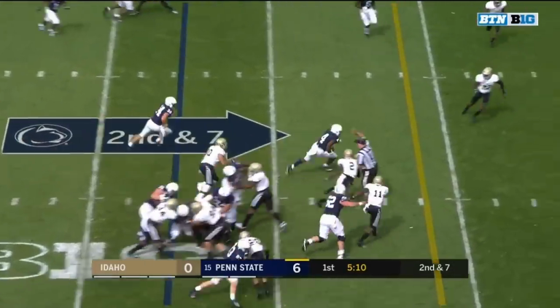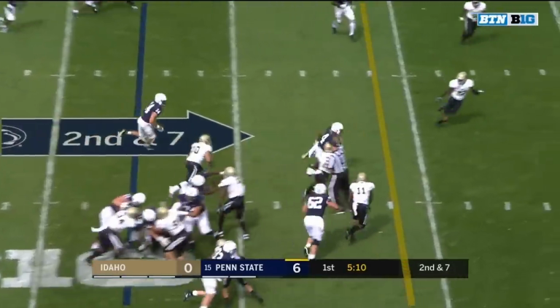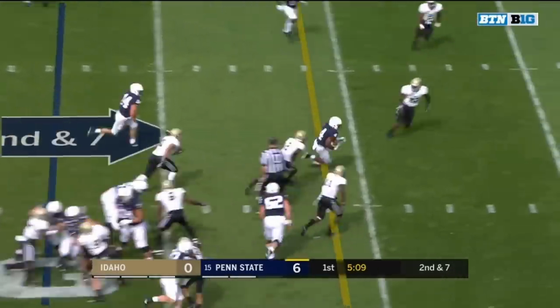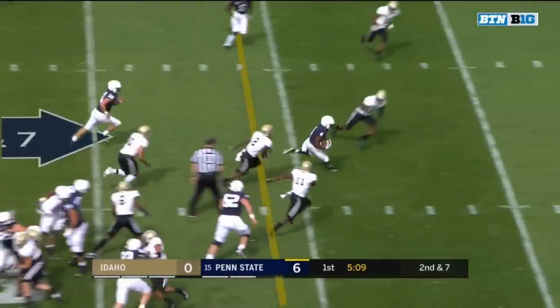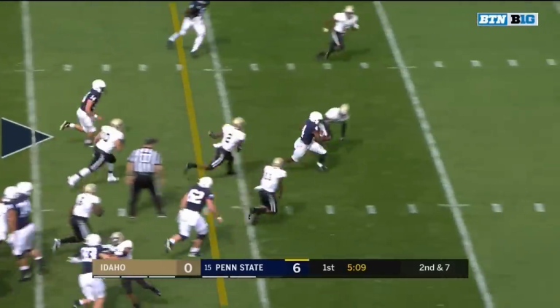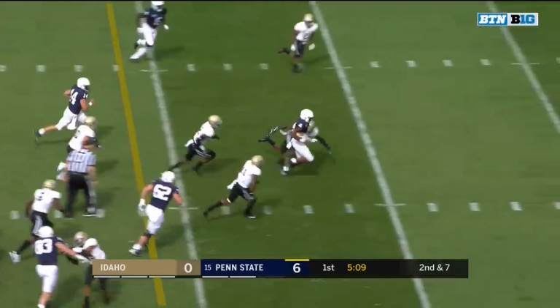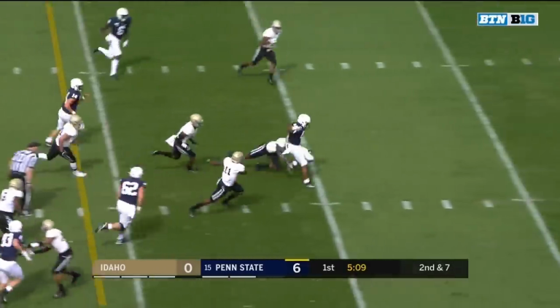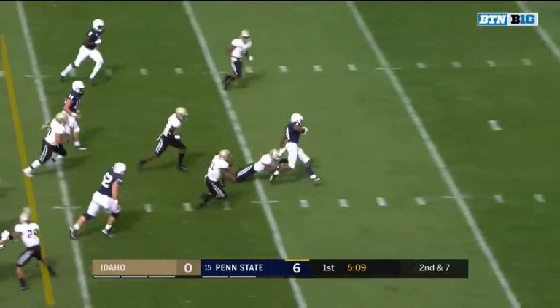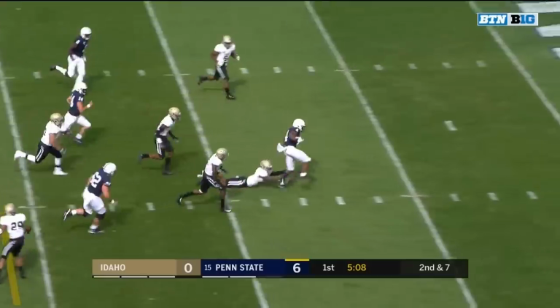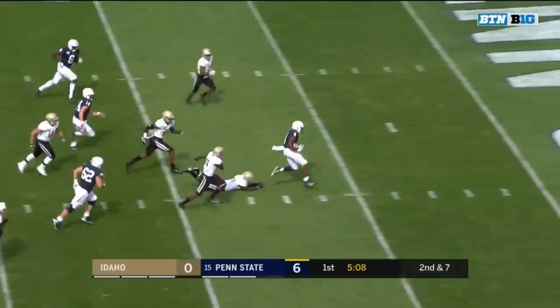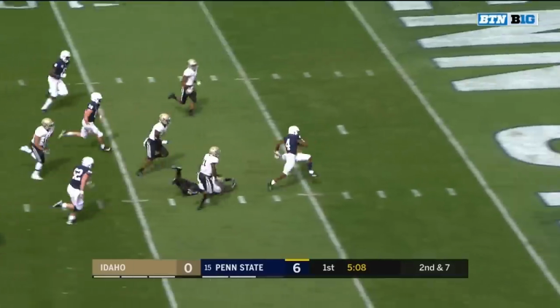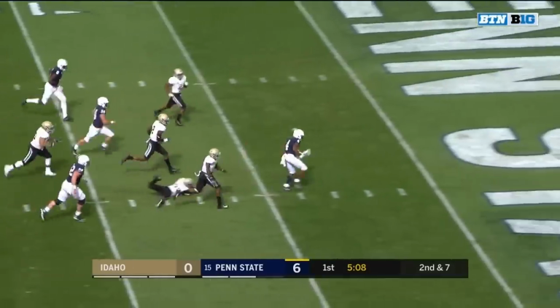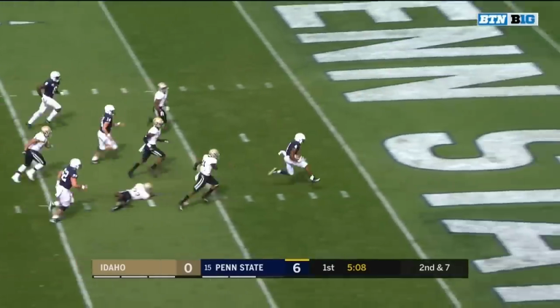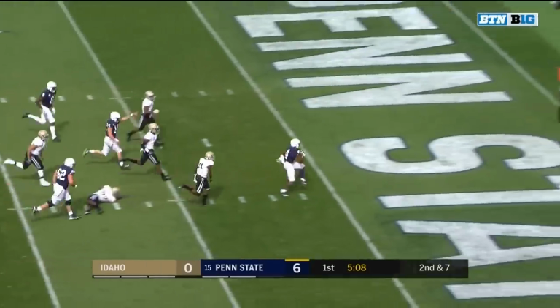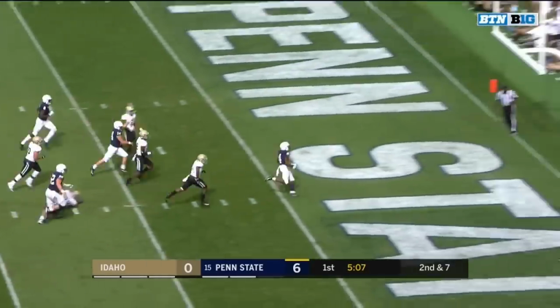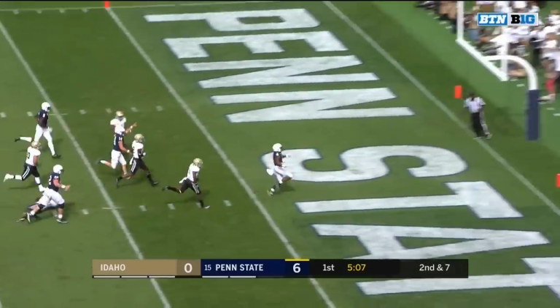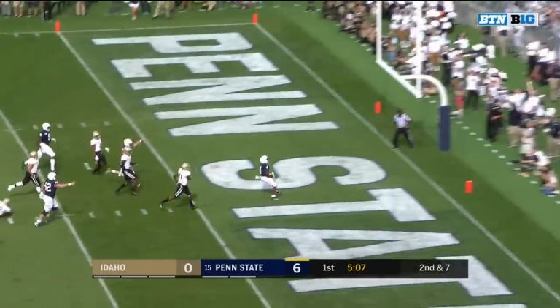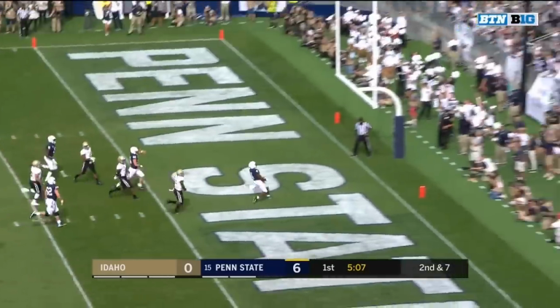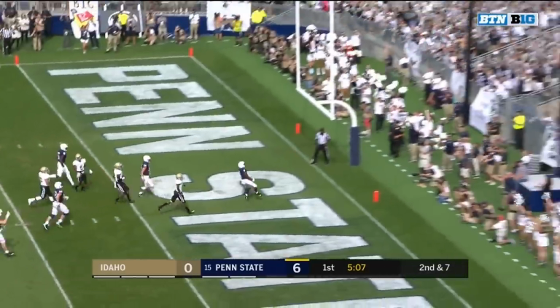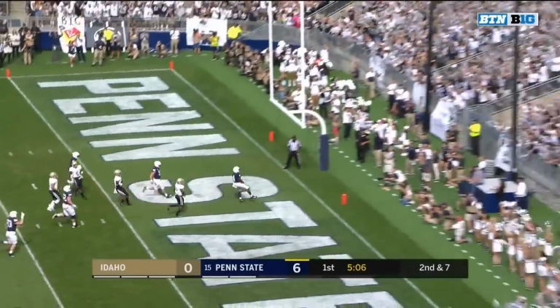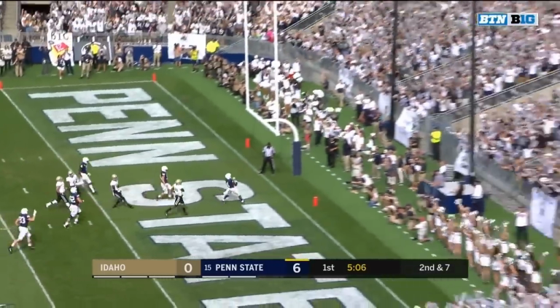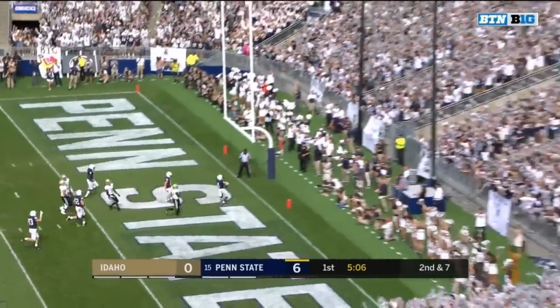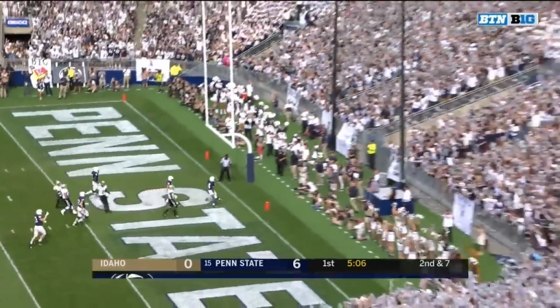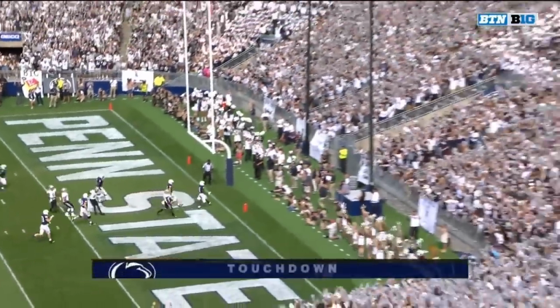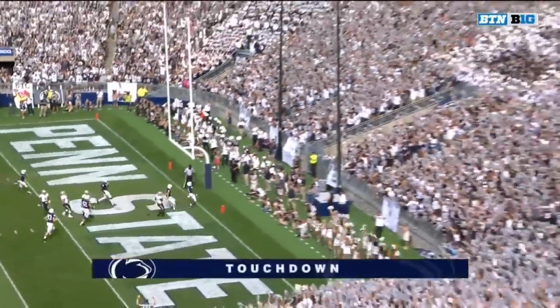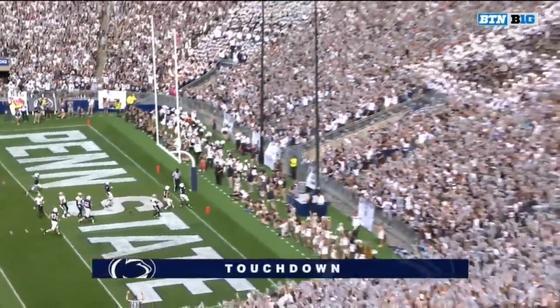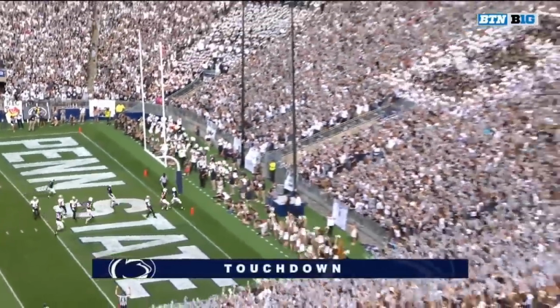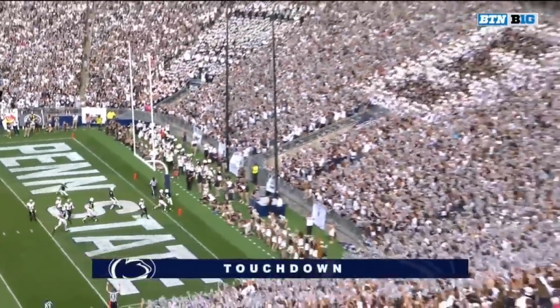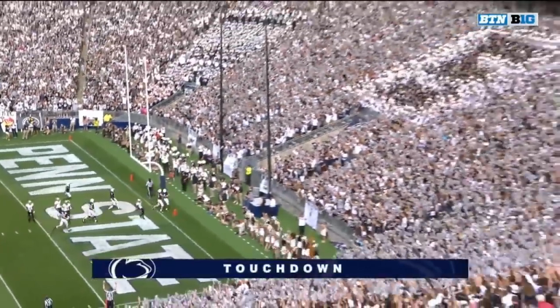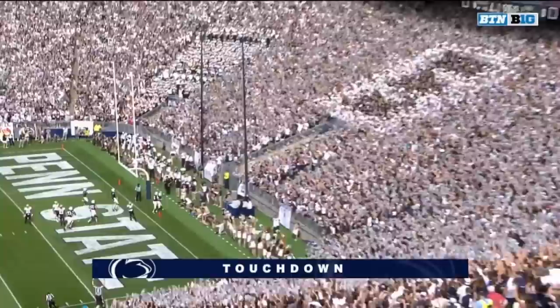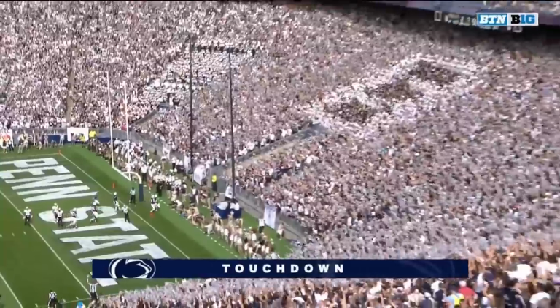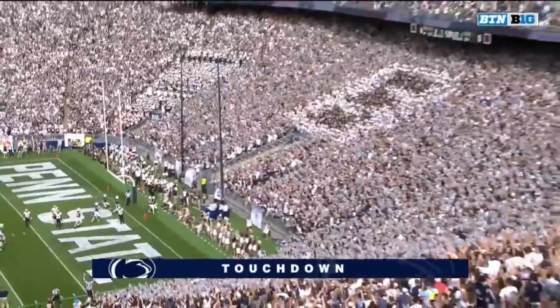Speaking of running, right up the middle and right into the end zone goes Journey Brown.